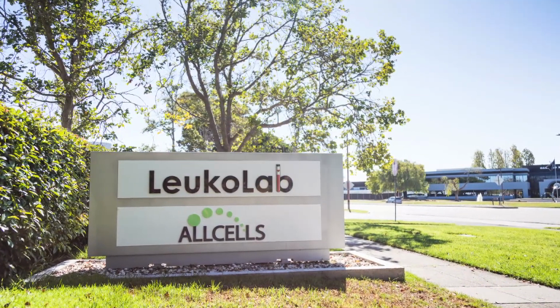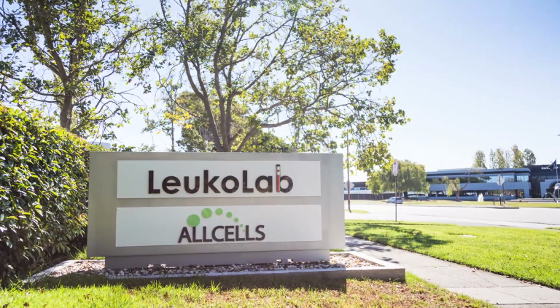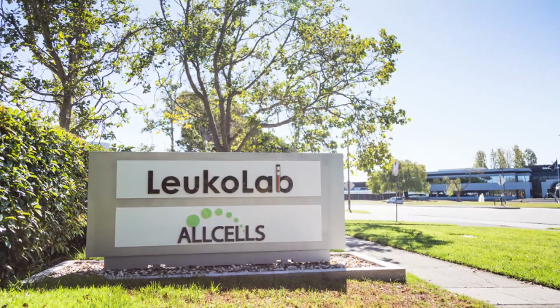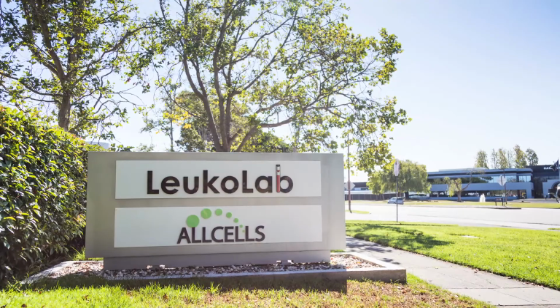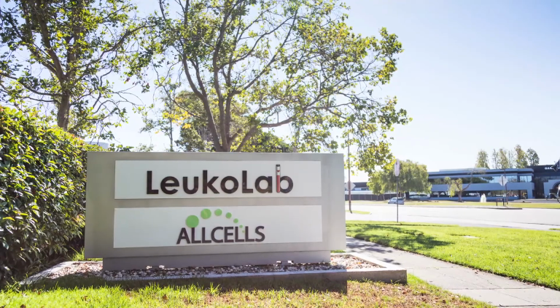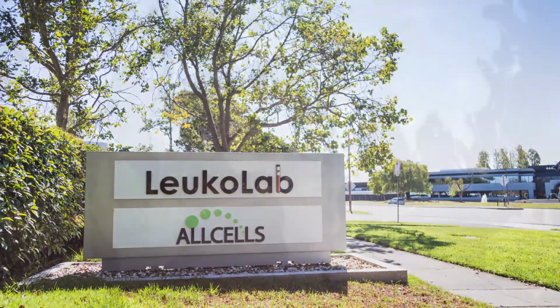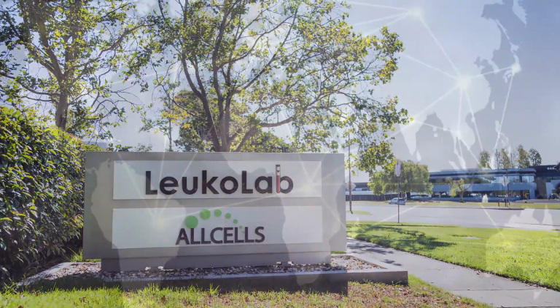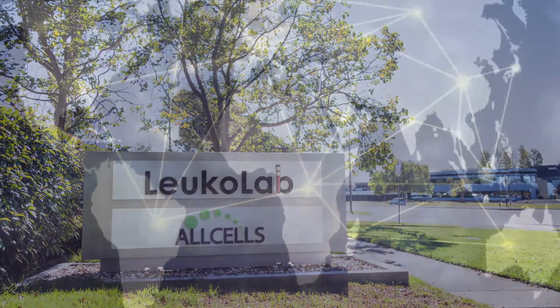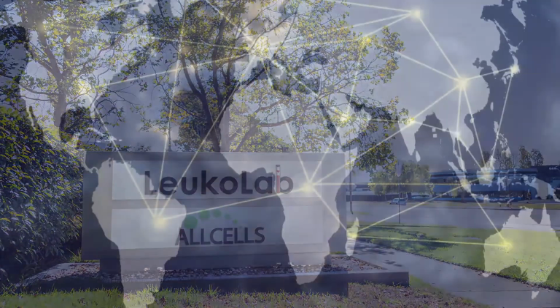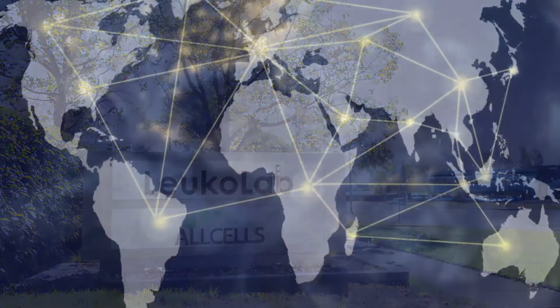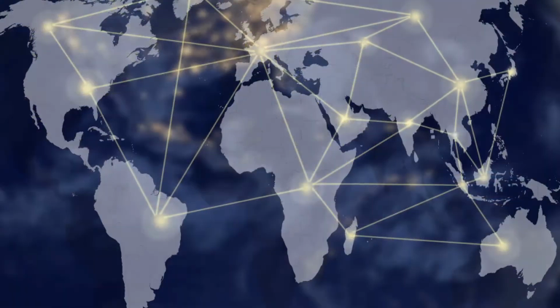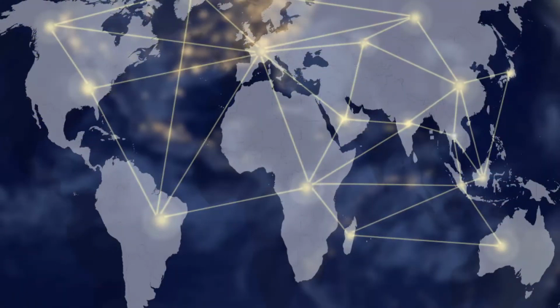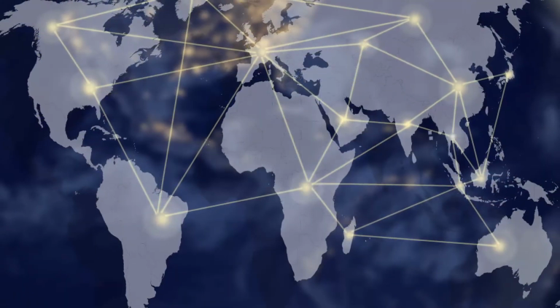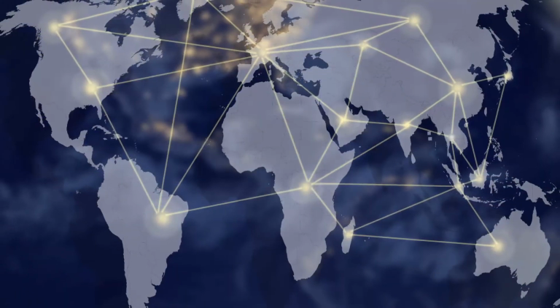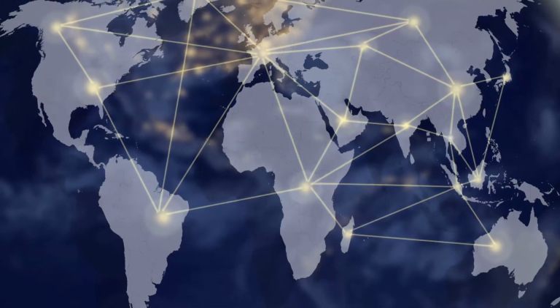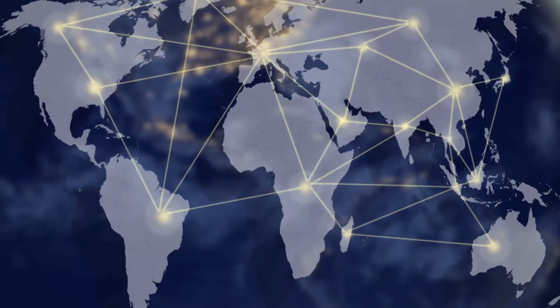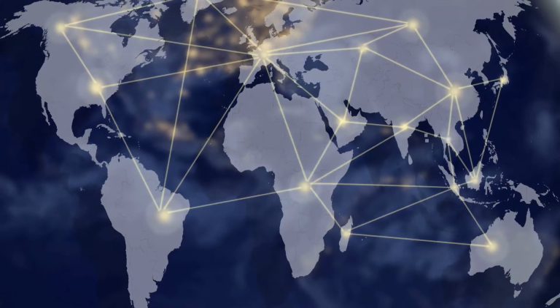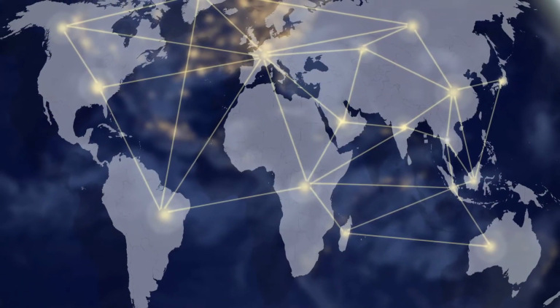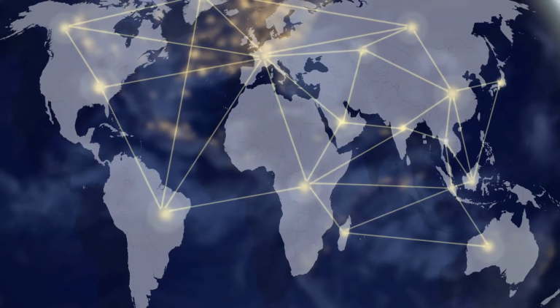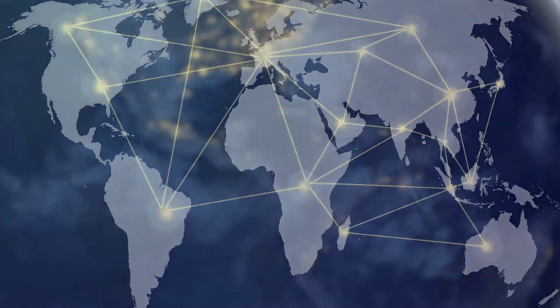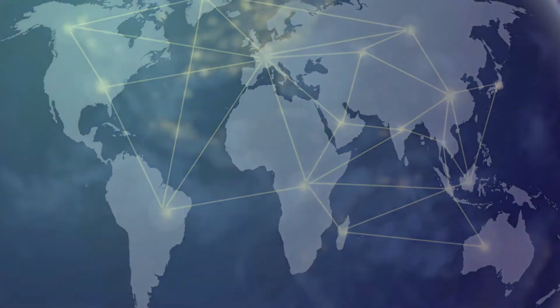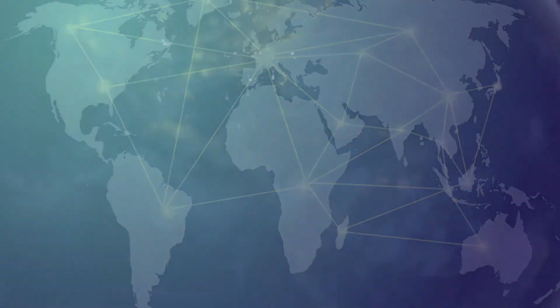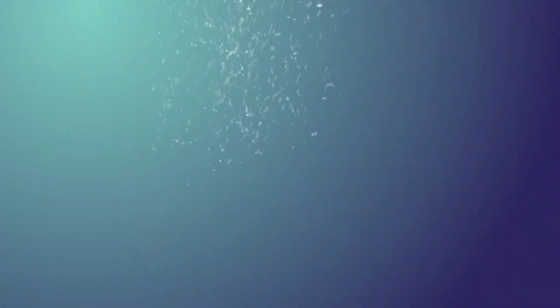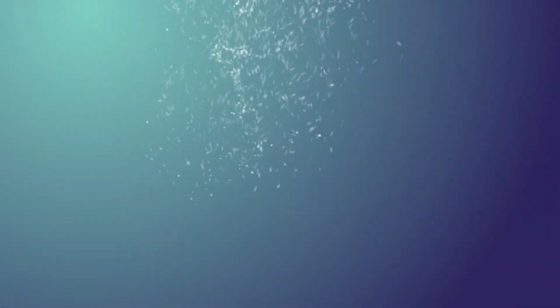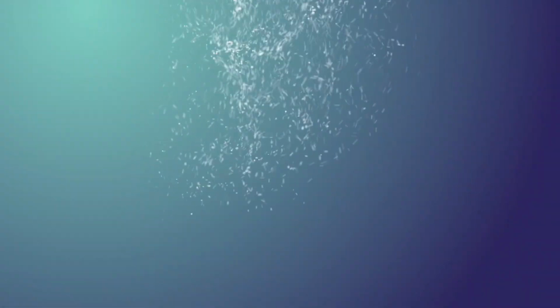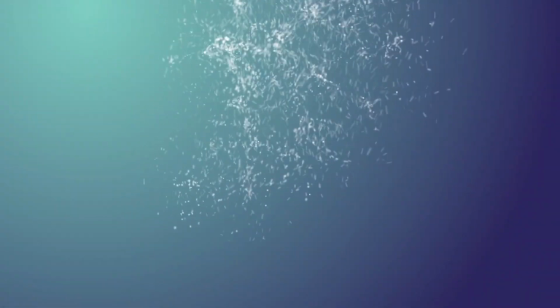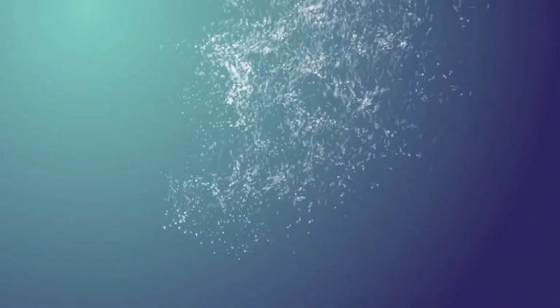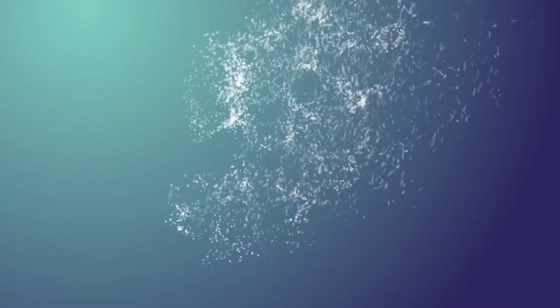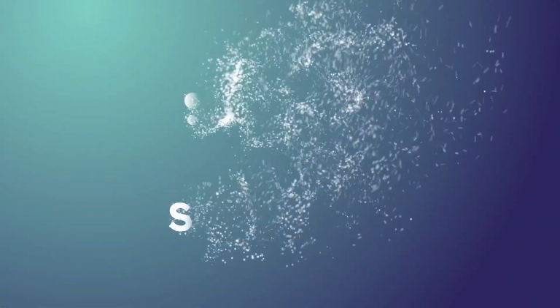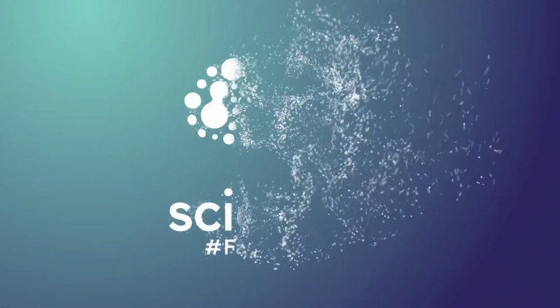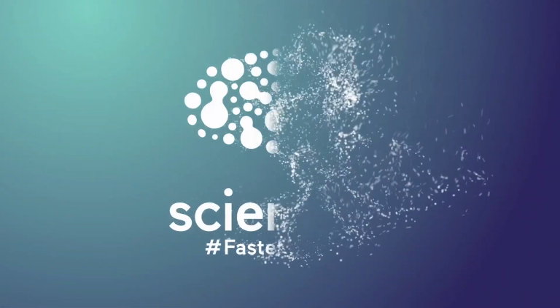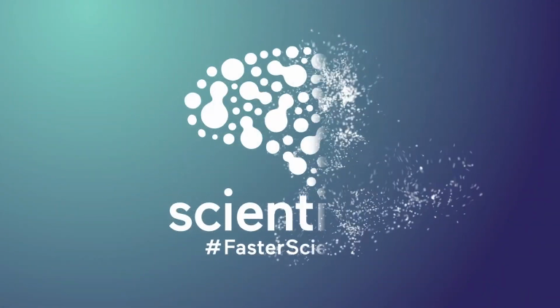Allcells and the LeucoLab cater to clients throughout the world. Ruben Galvan reporting for Scientist.com.